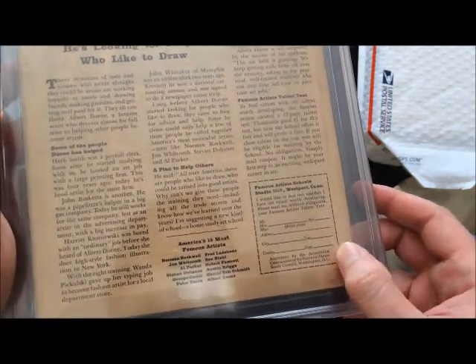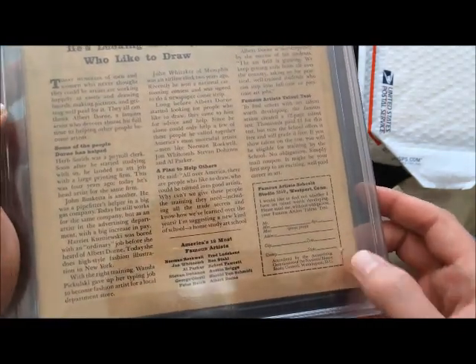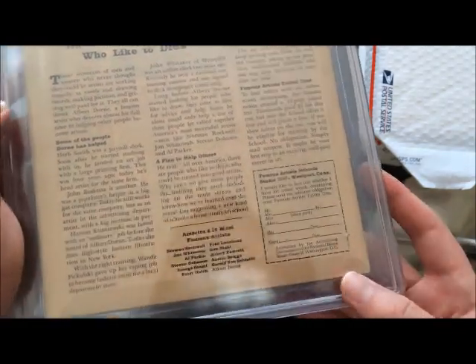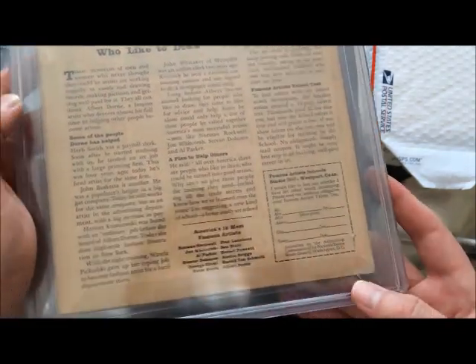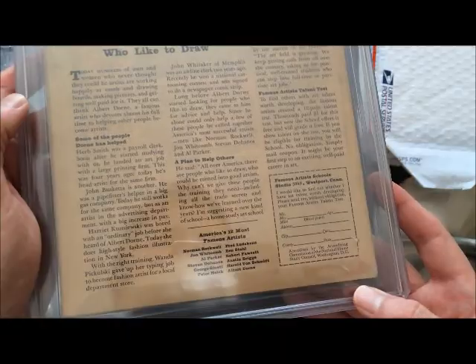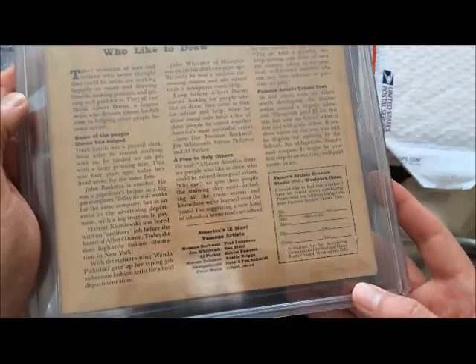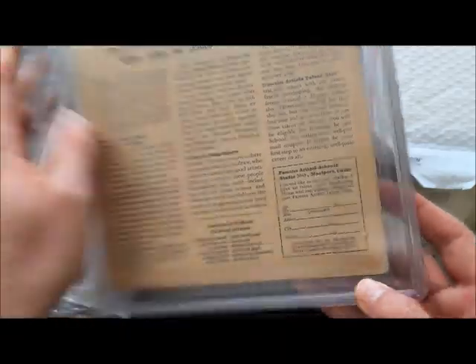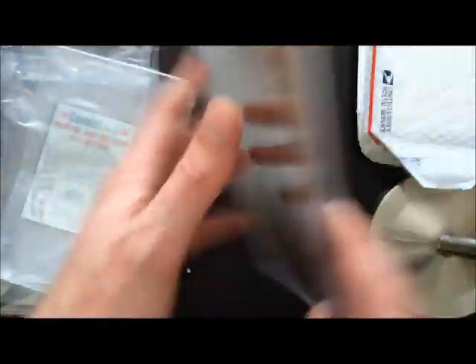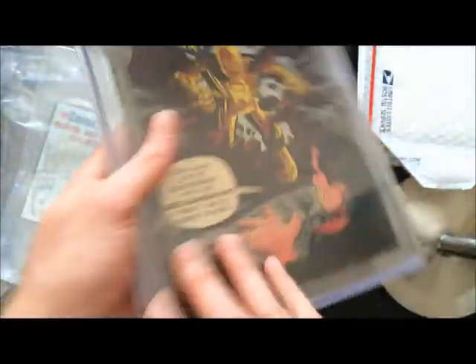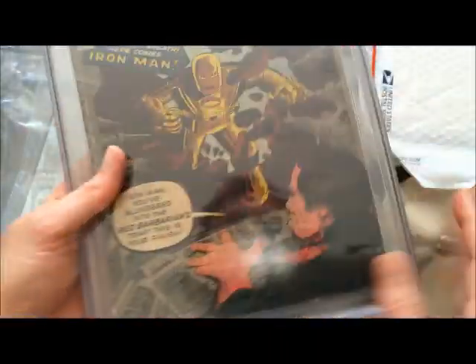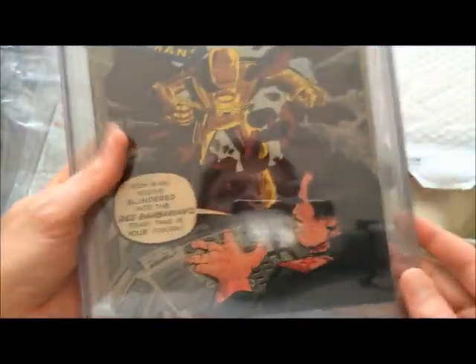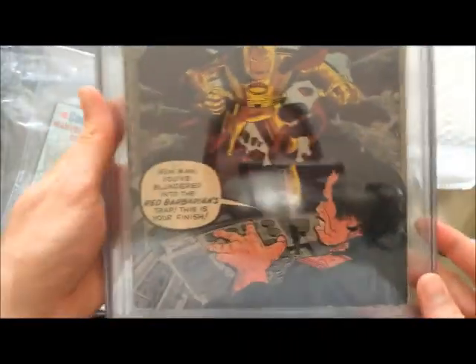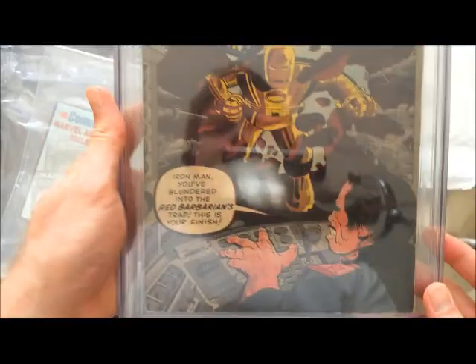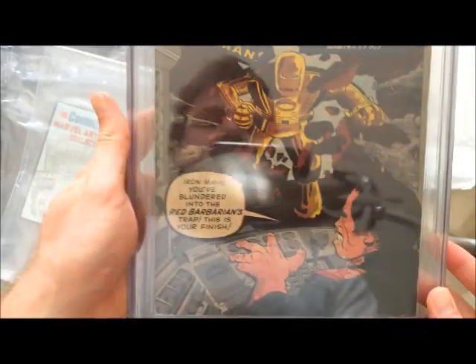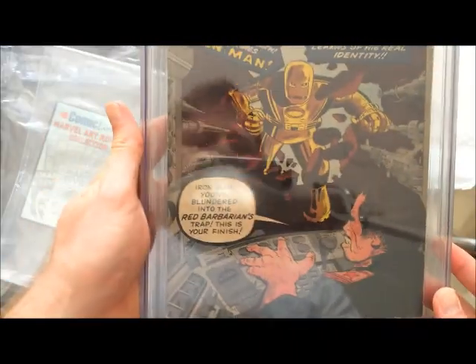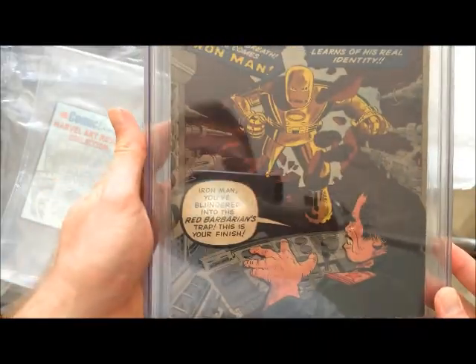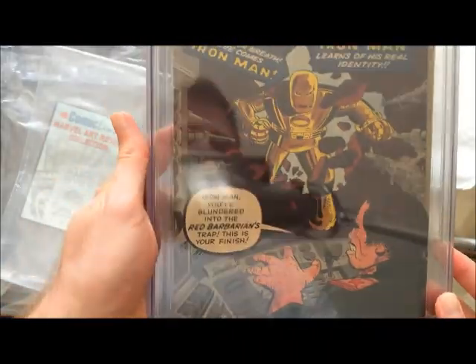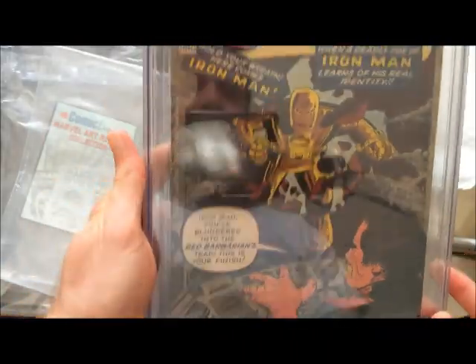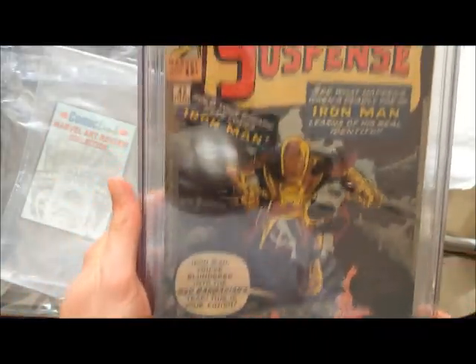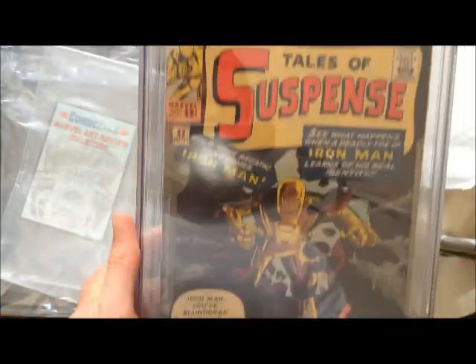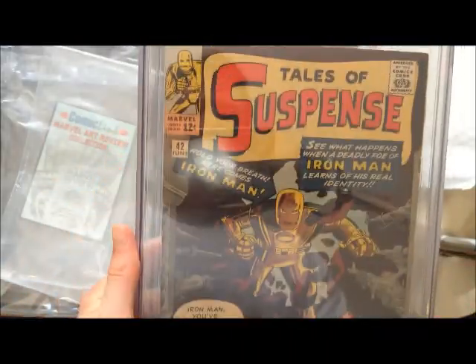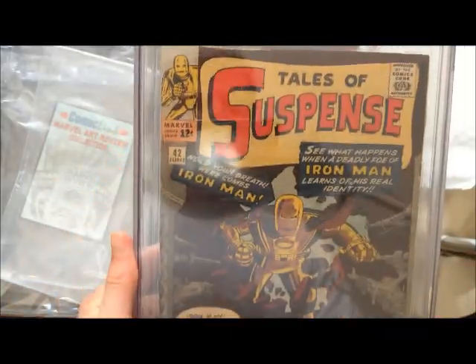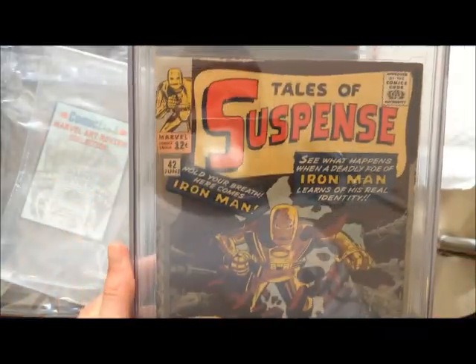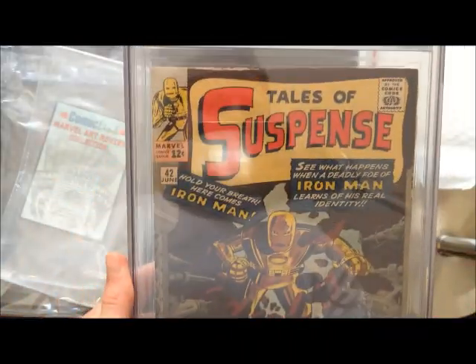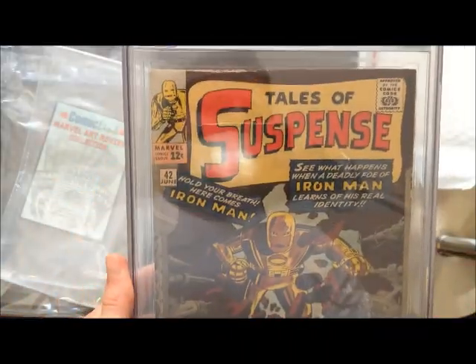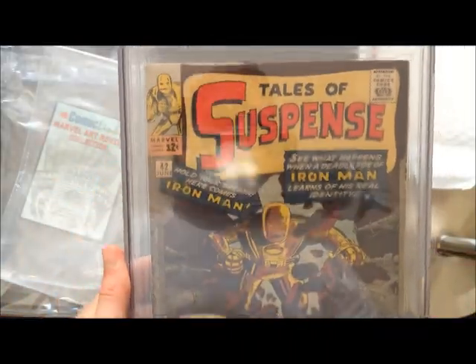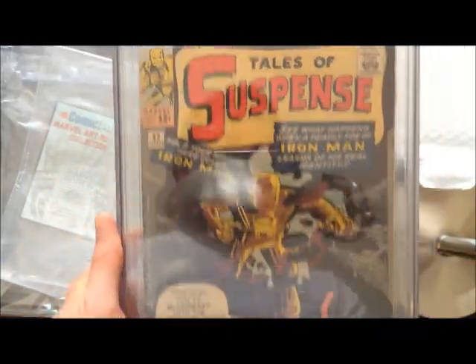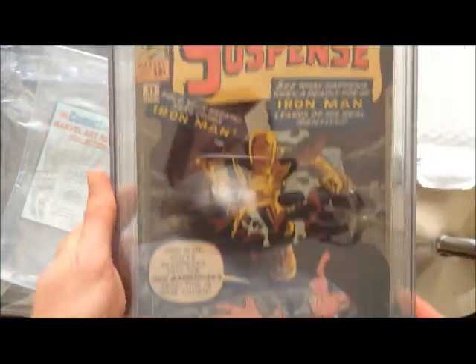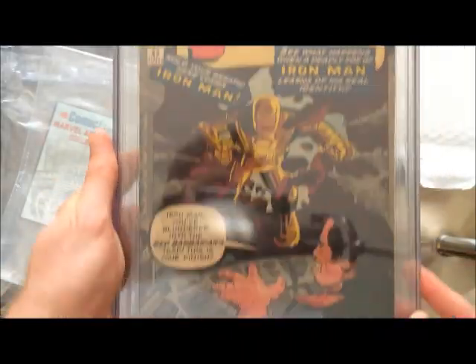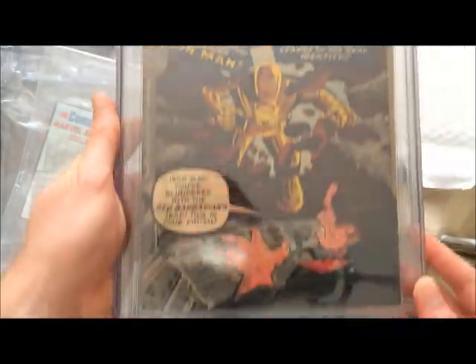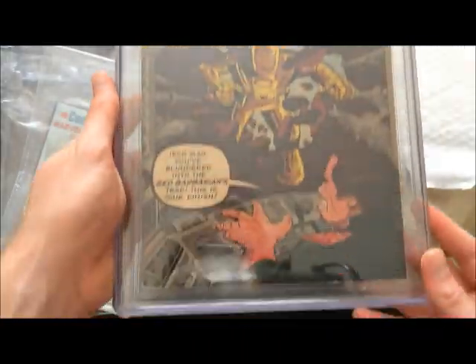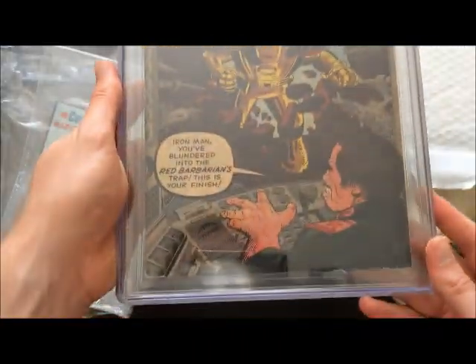Tales of Suspense number 42 — creative 4.0. Again, trying to clean up here on these early Iron Mans. I'm not overbidding on any Iron Man books, but I'm still getting lucky enough to pick up a couple of them. This one has a tear on the back cover — that might be why they graded it at 4.0, even though it looks pretty decent otherwise.